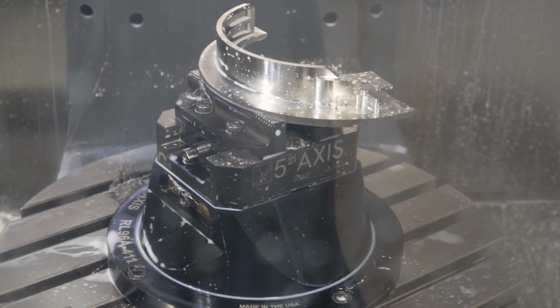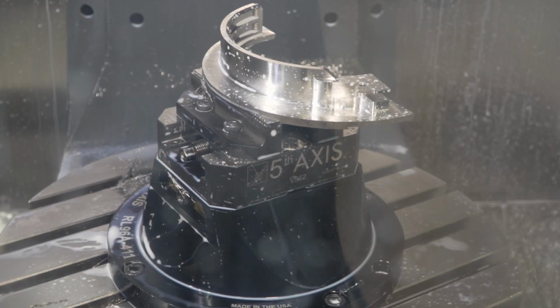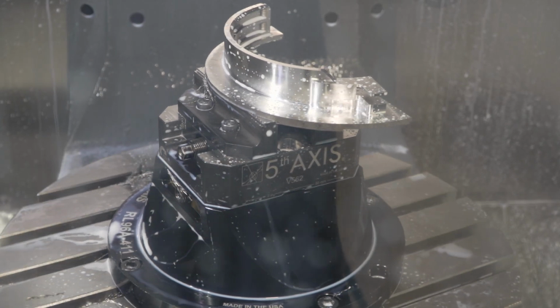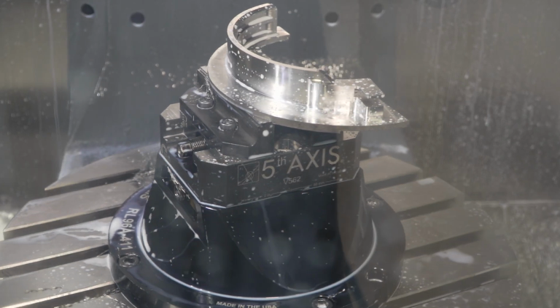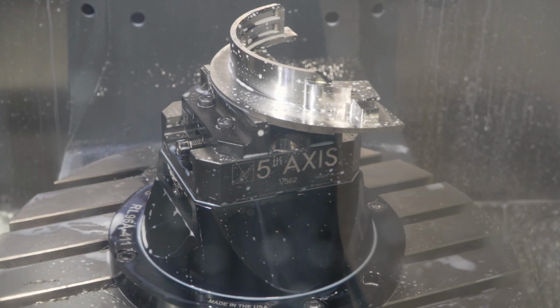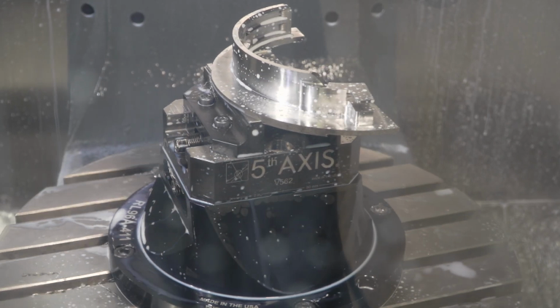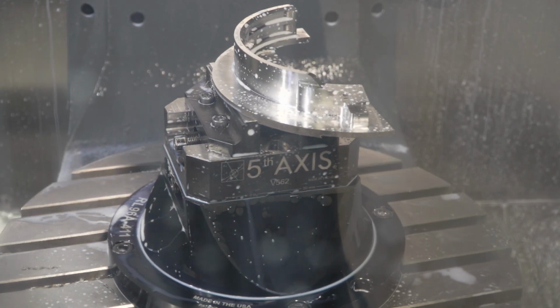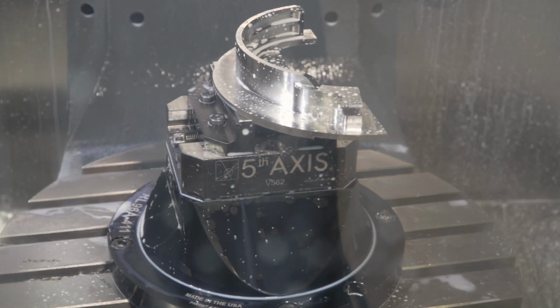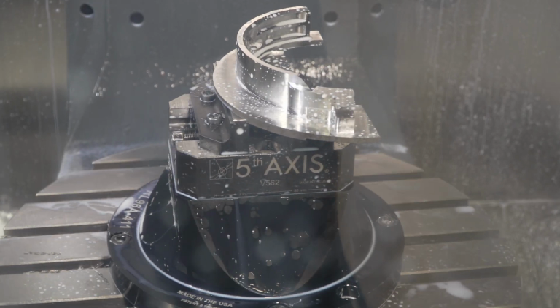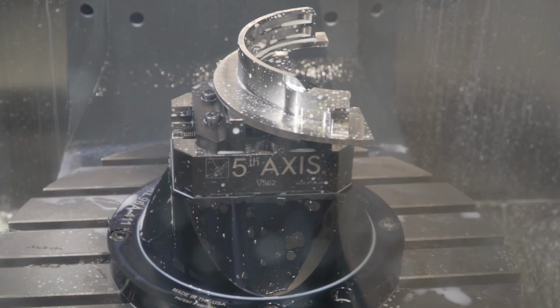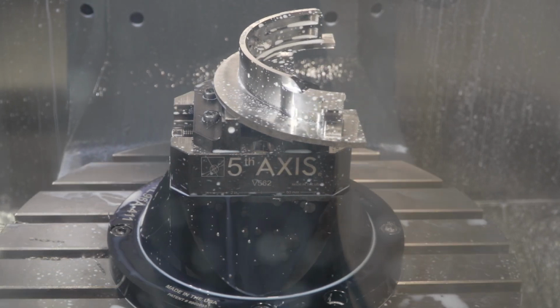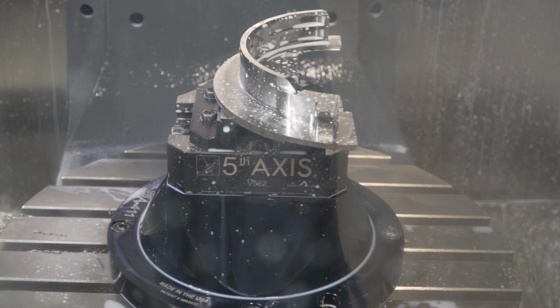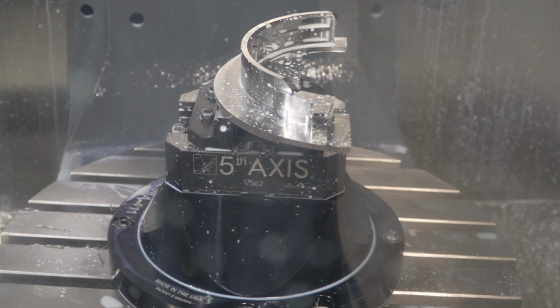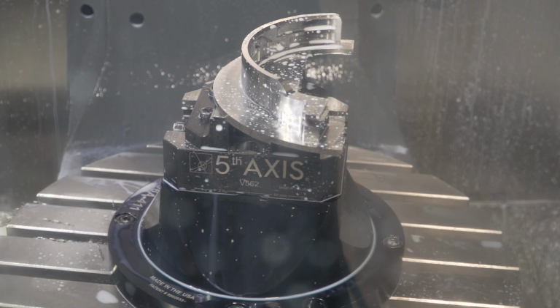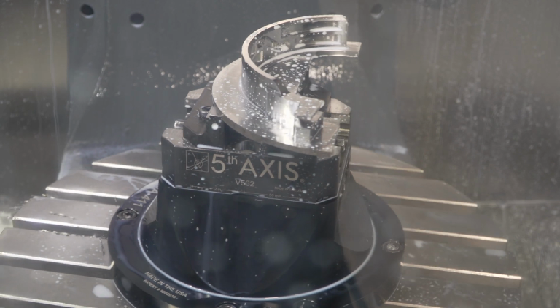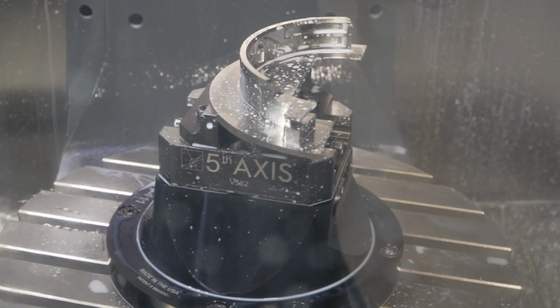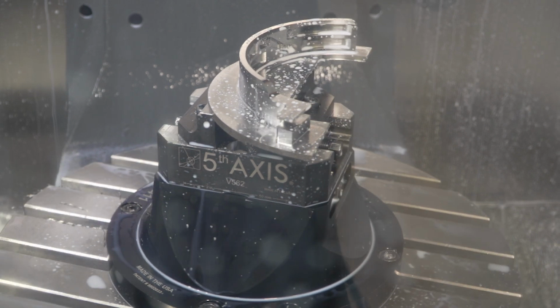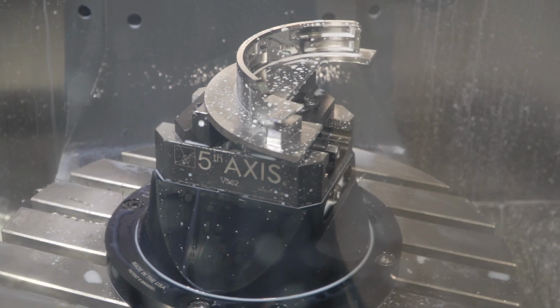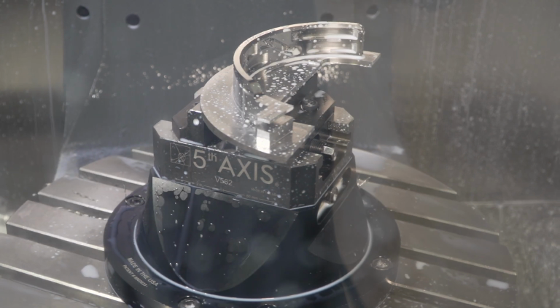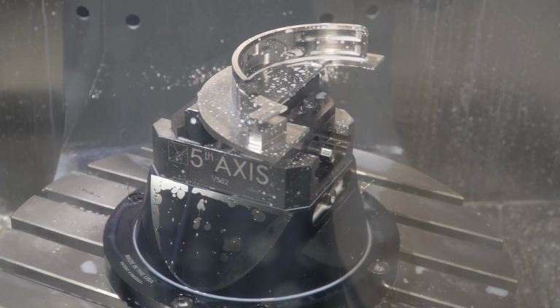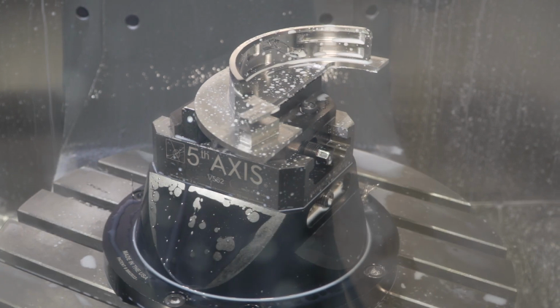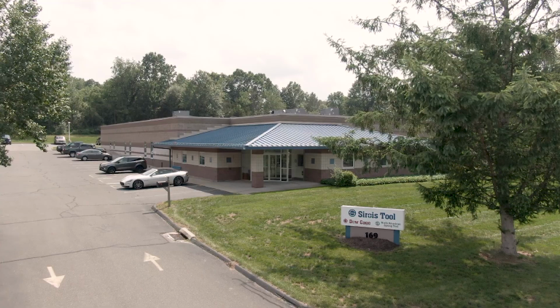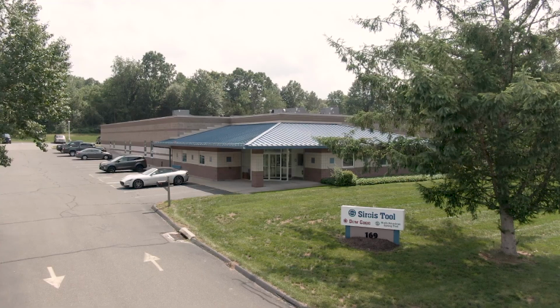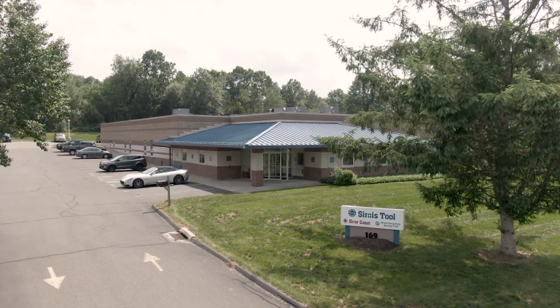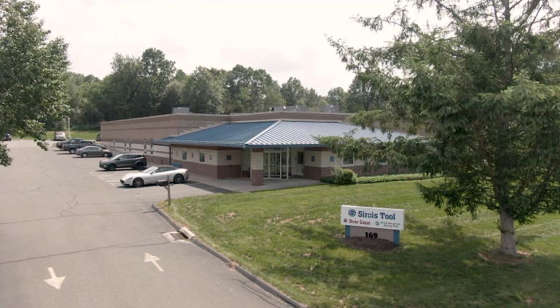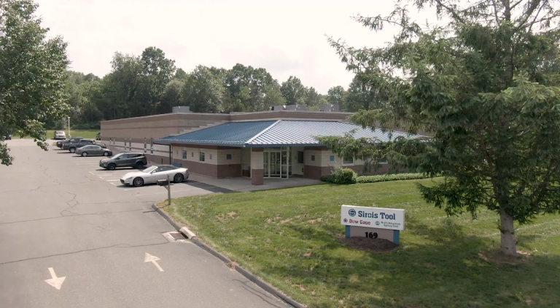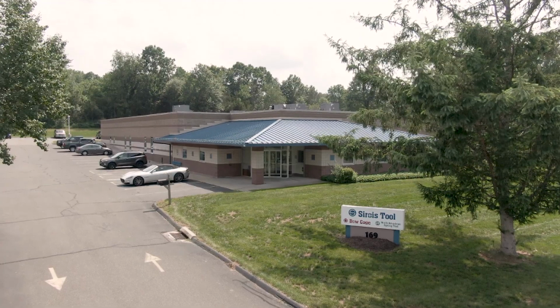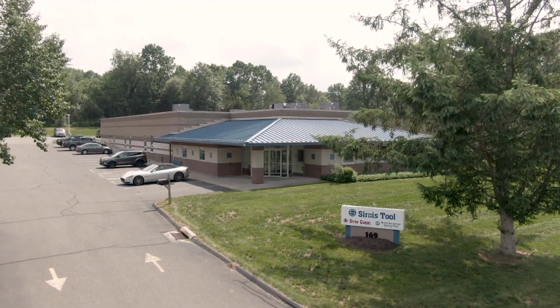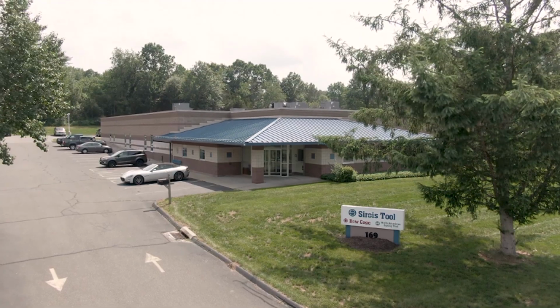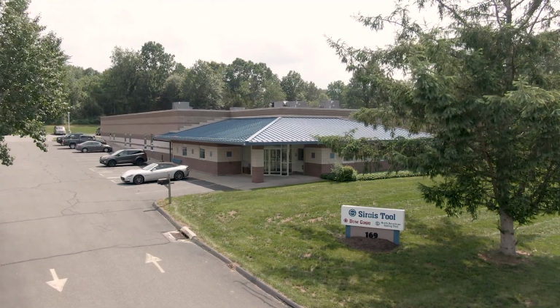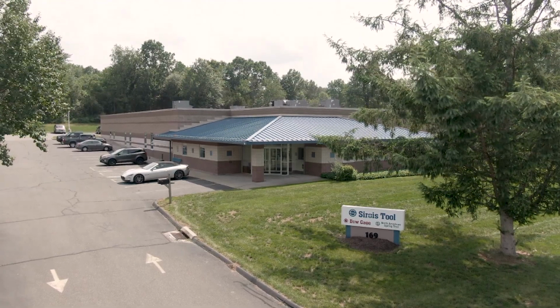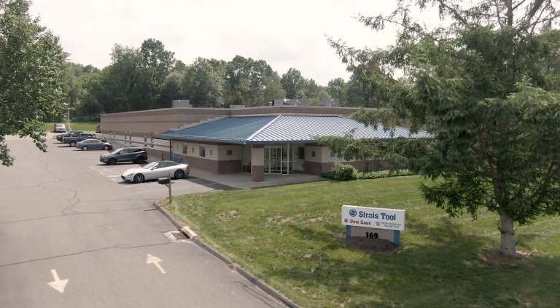My name is Alan Ordner. I'm the chief executive officer of Sir Royce Tool Company. We are in Berlin, Connecticut.